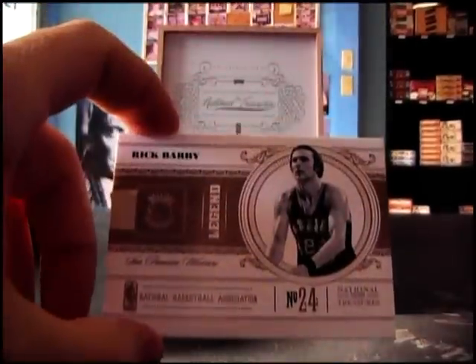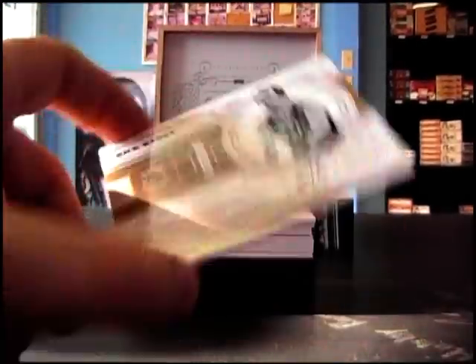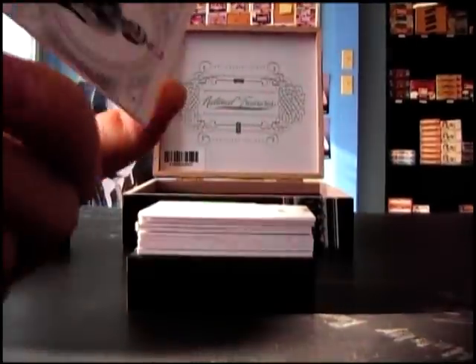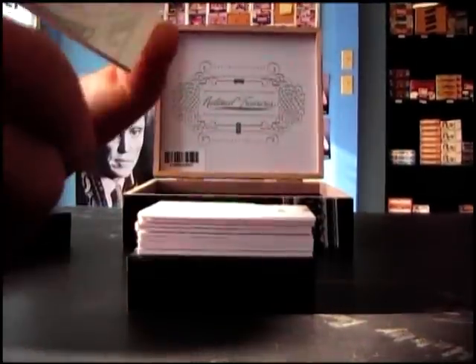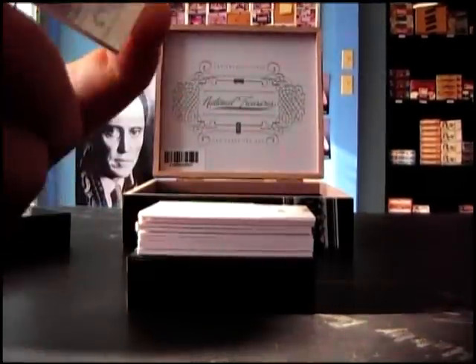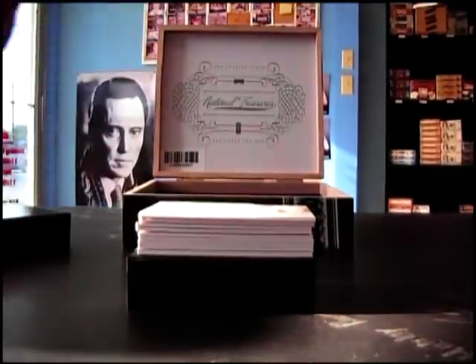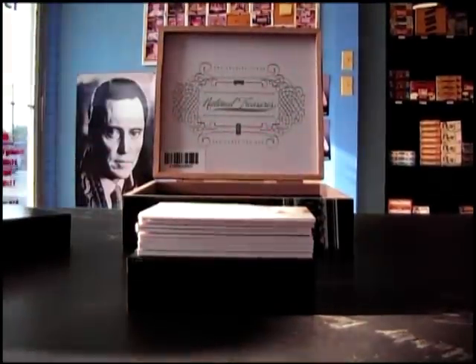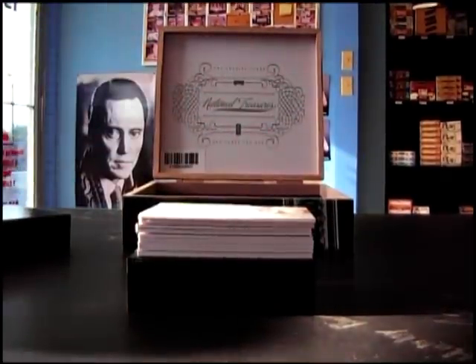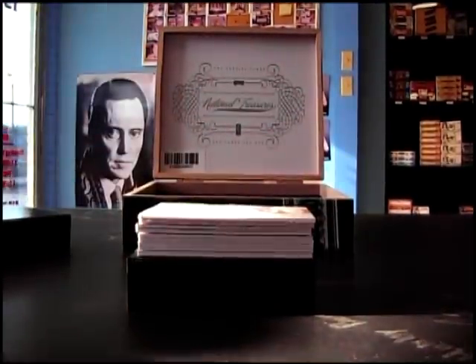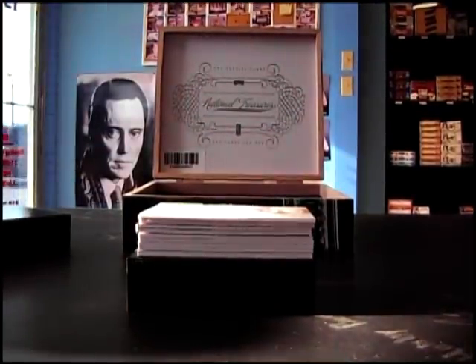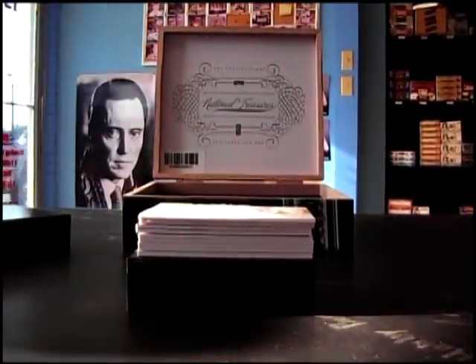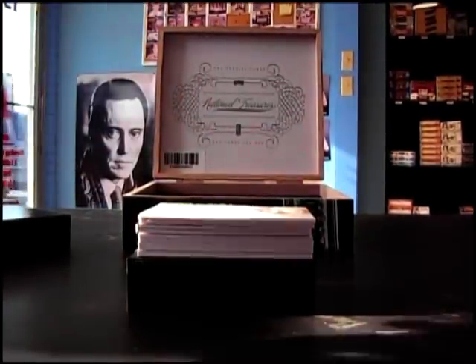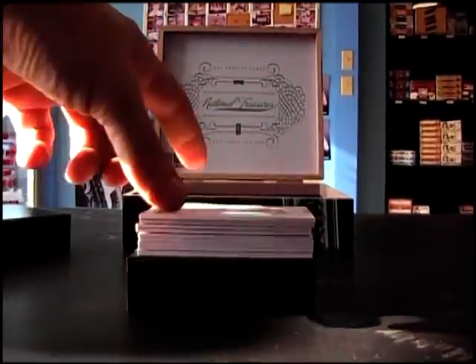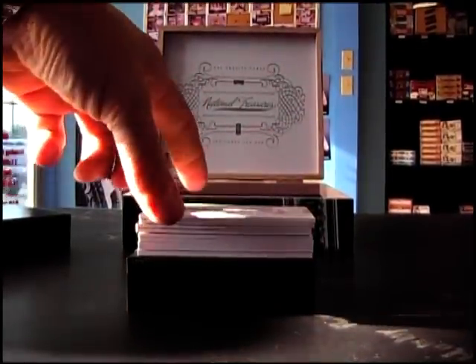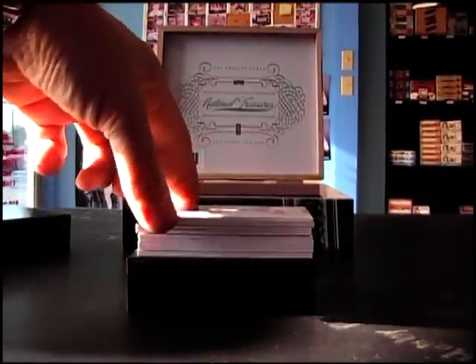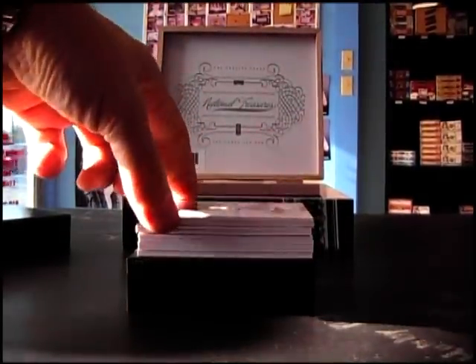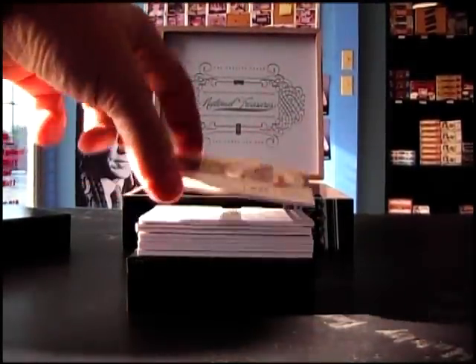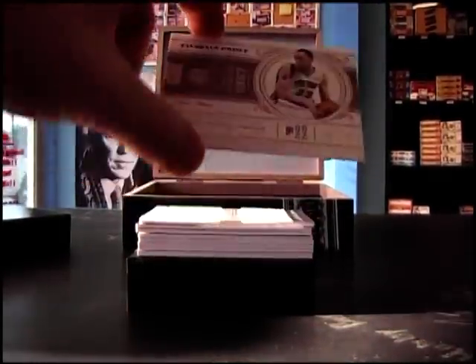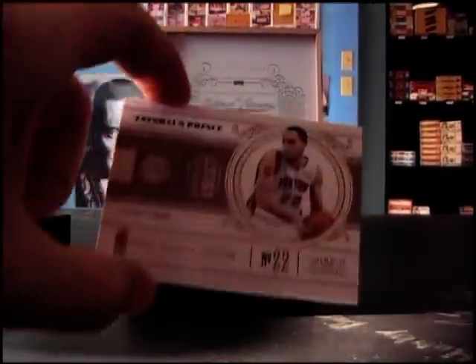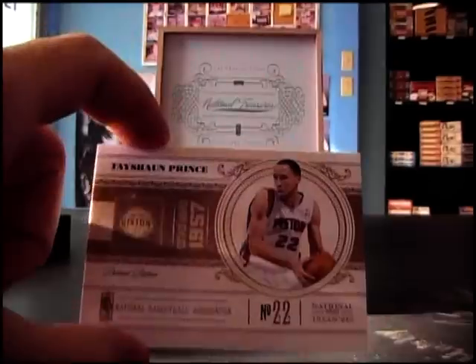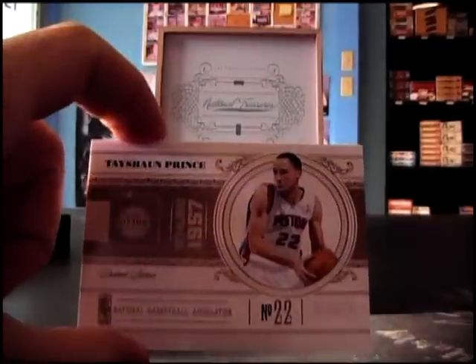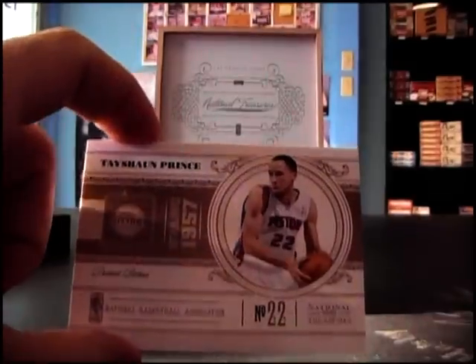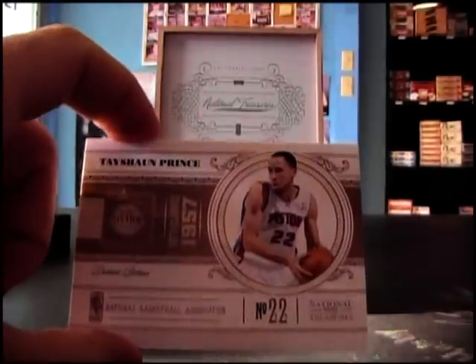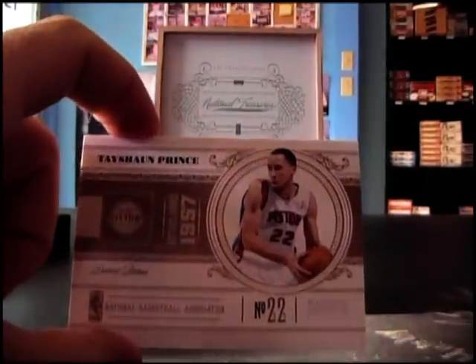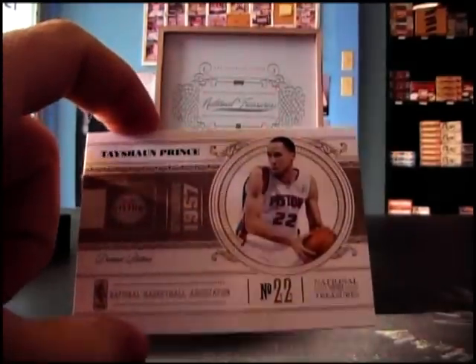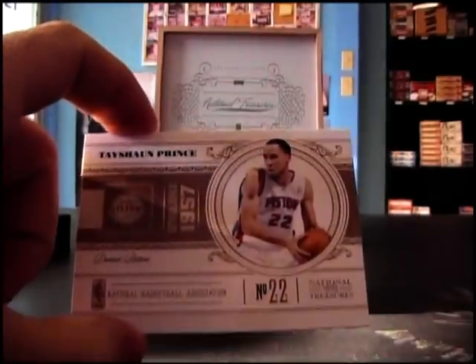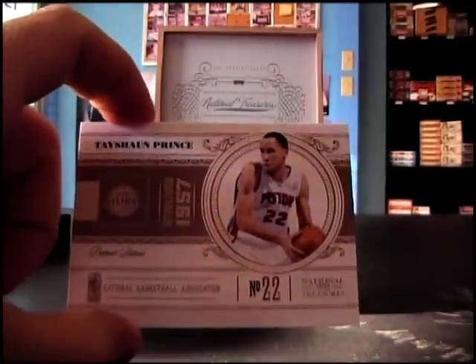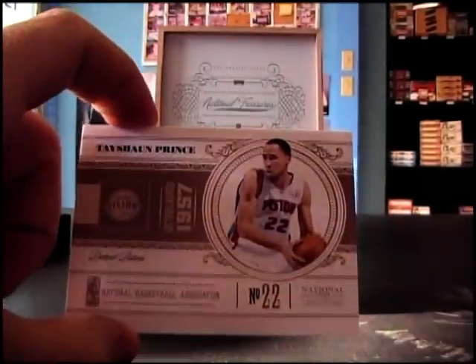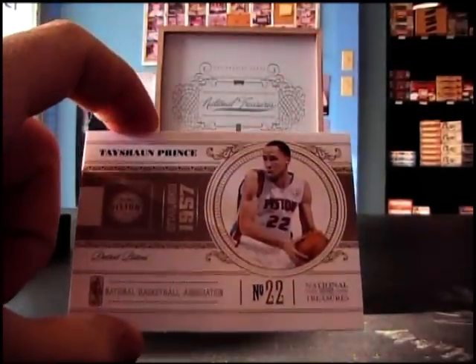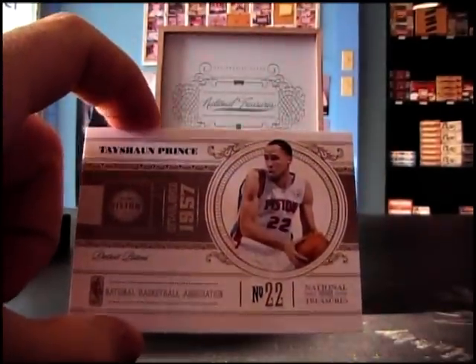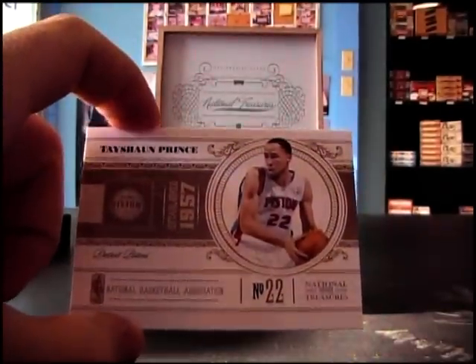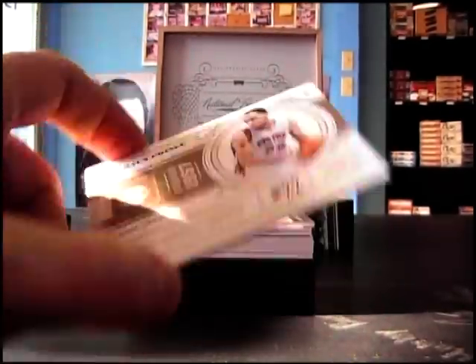Rick Barry, Tayshaun Prince — yeah, this was only a two-baser.